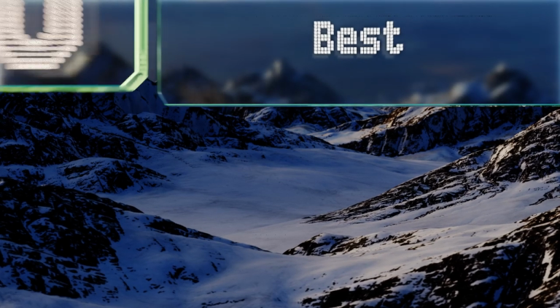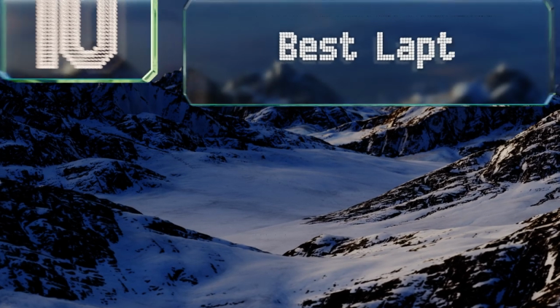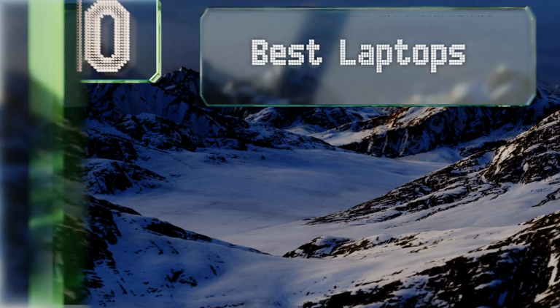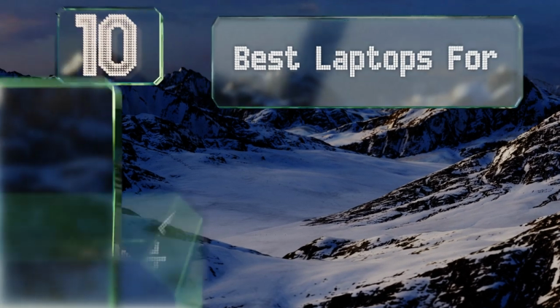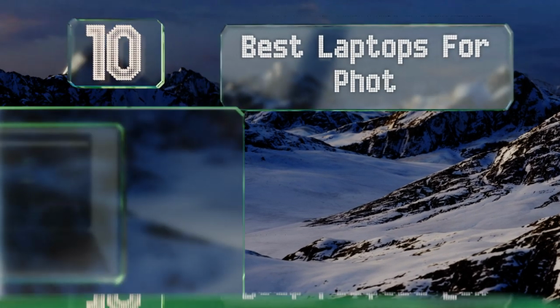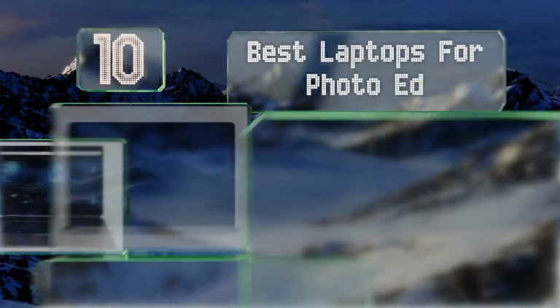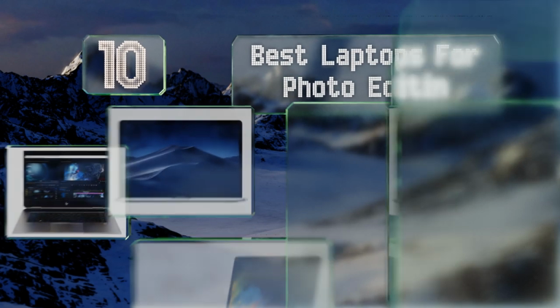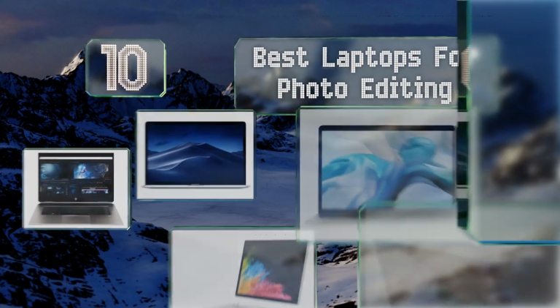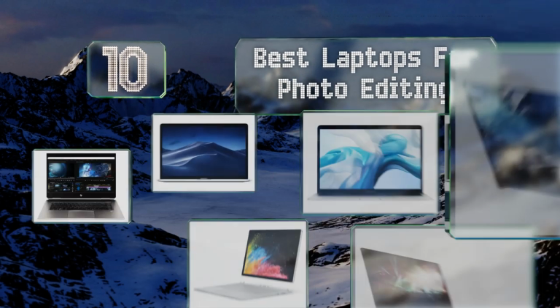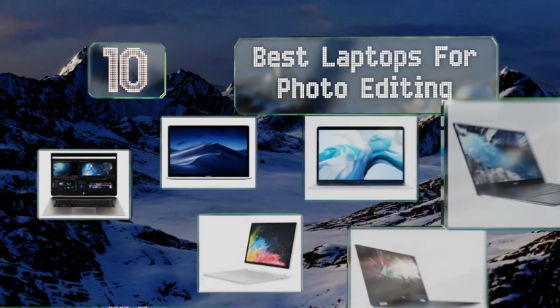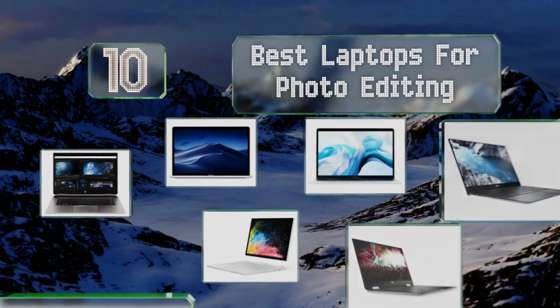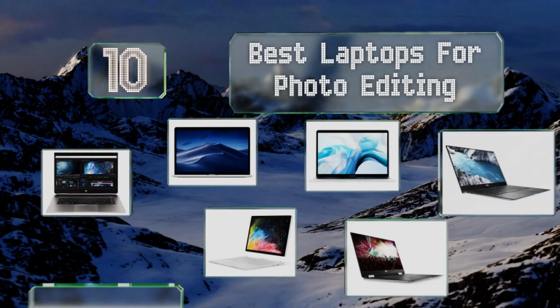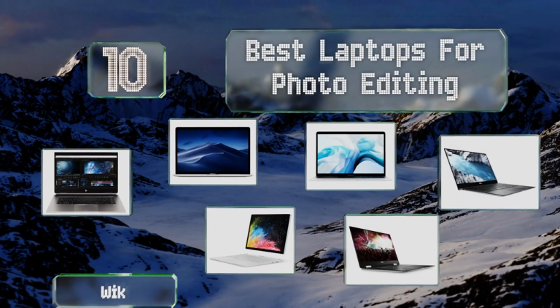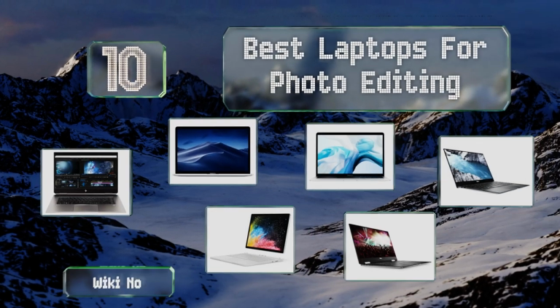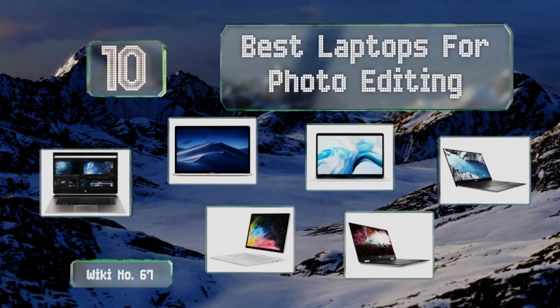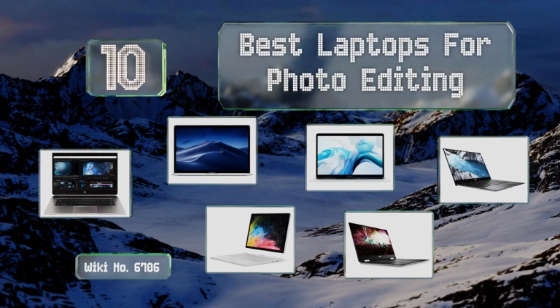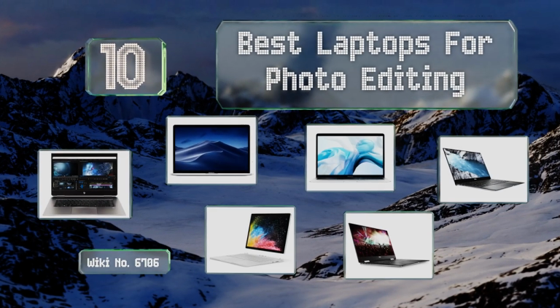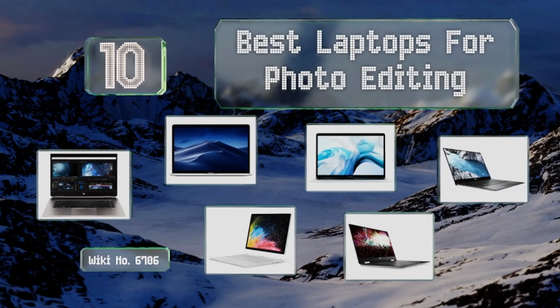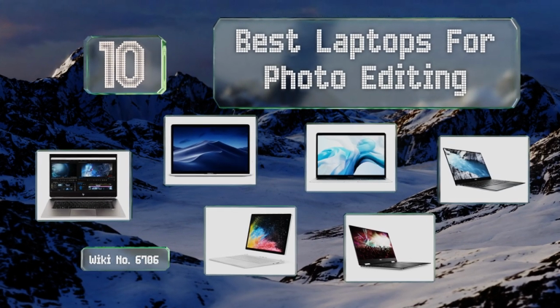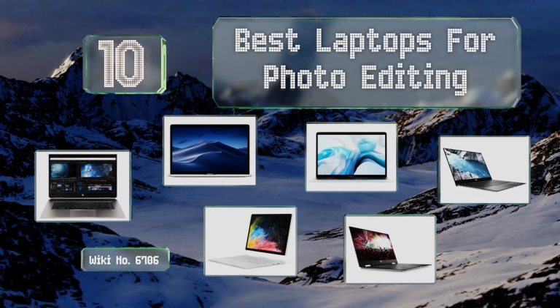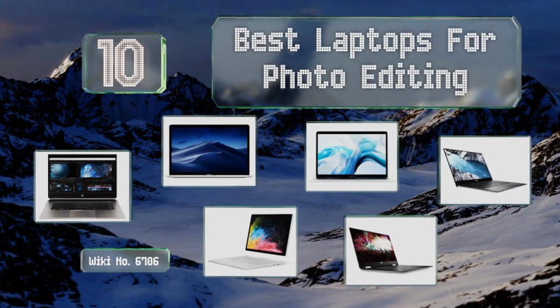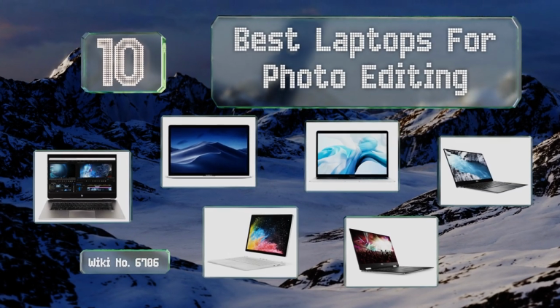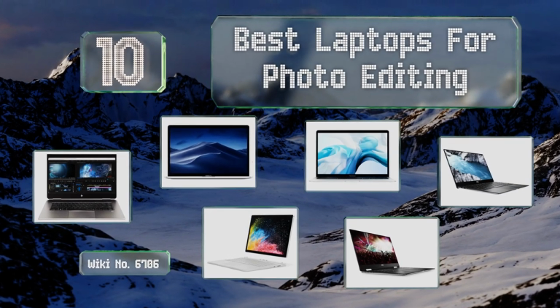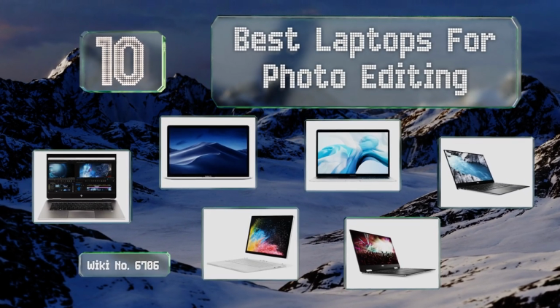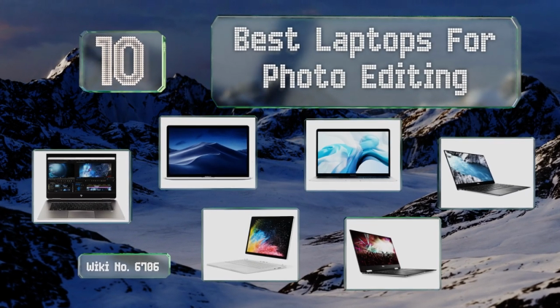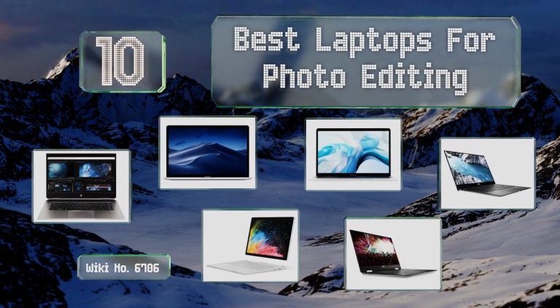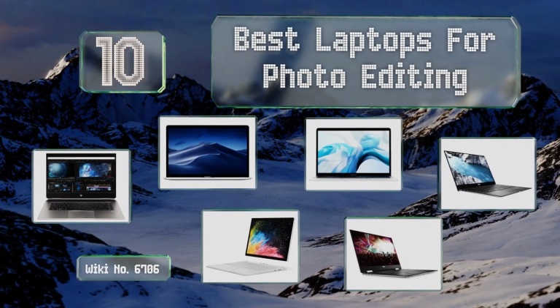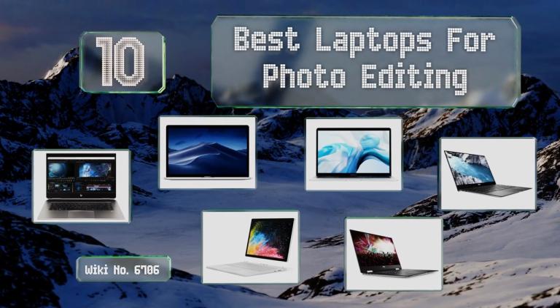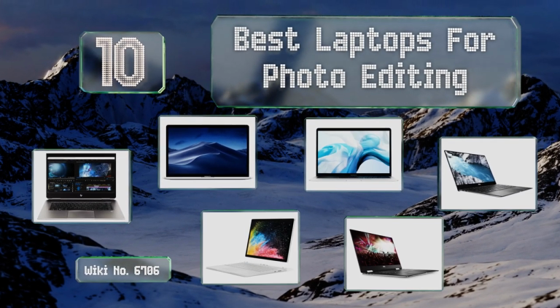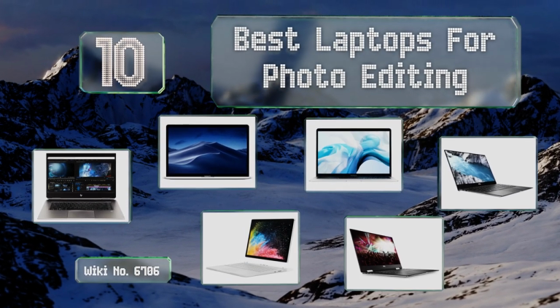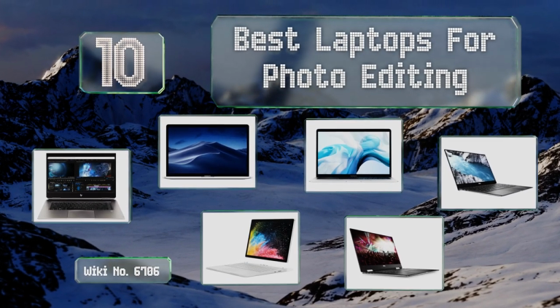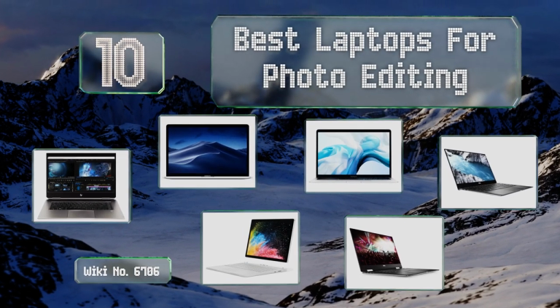EasyVid presents the 10 best laptops for photo editing. Let's get started with the list.